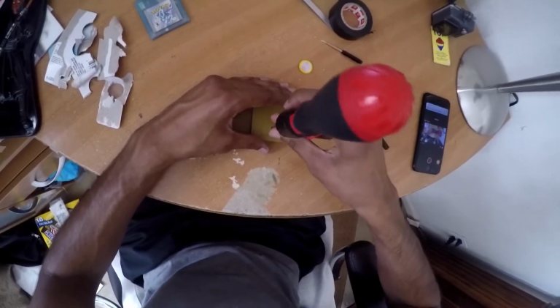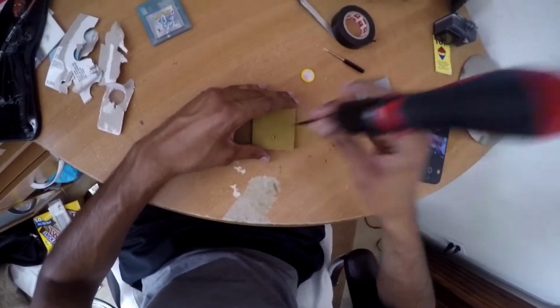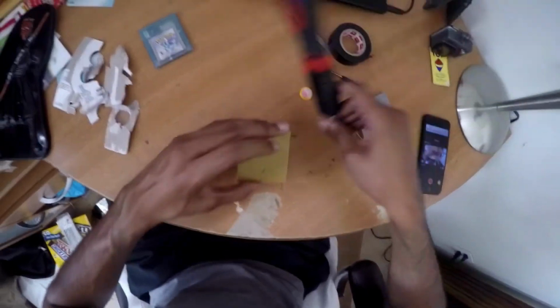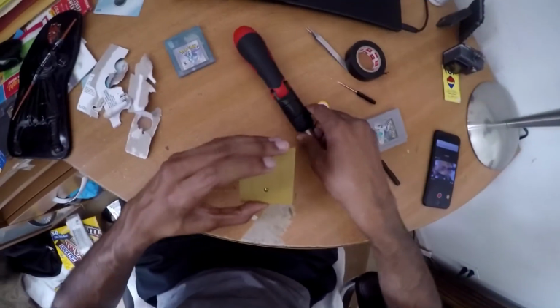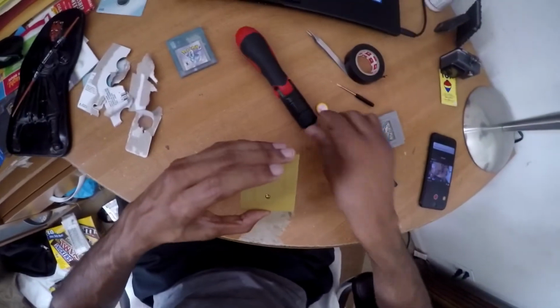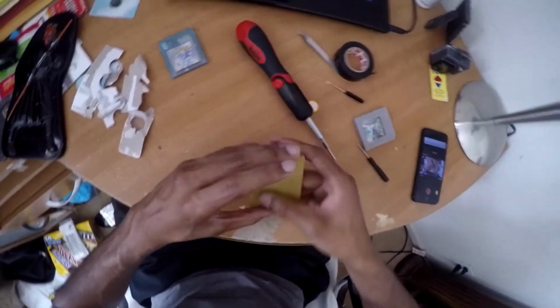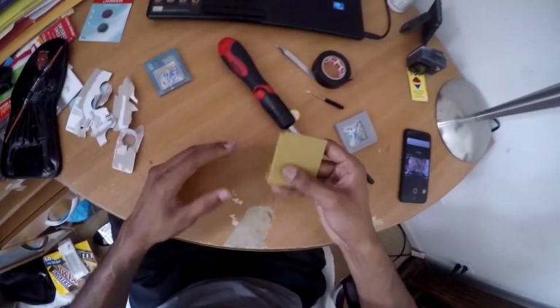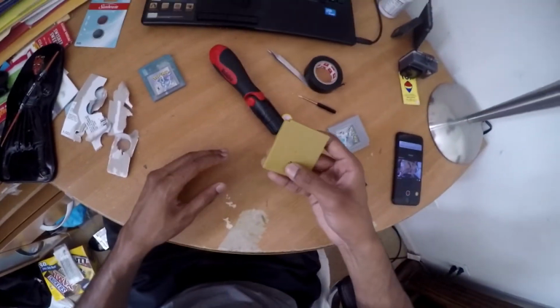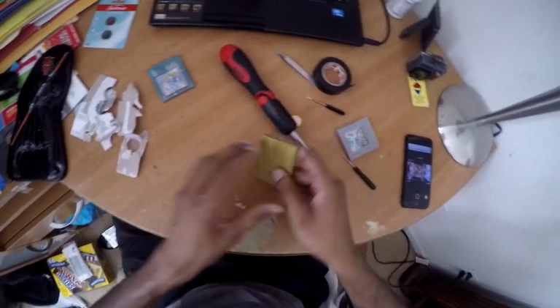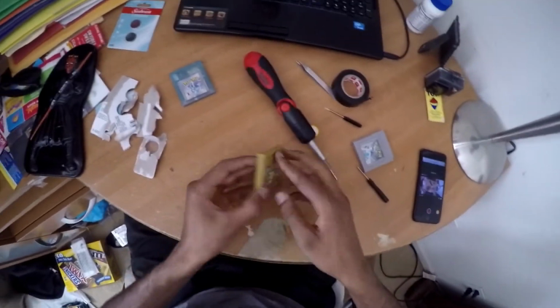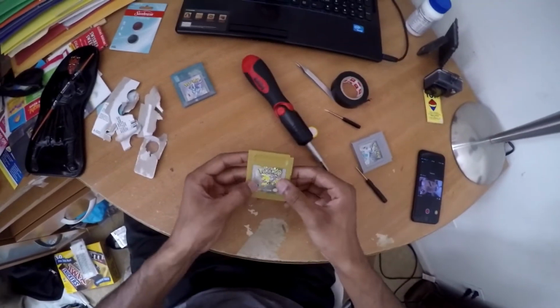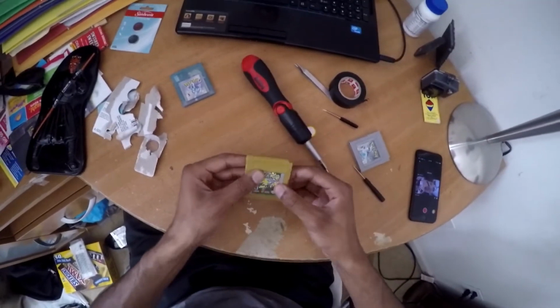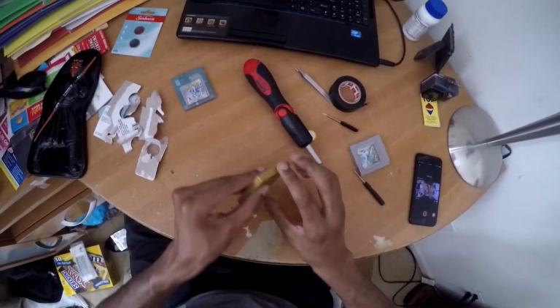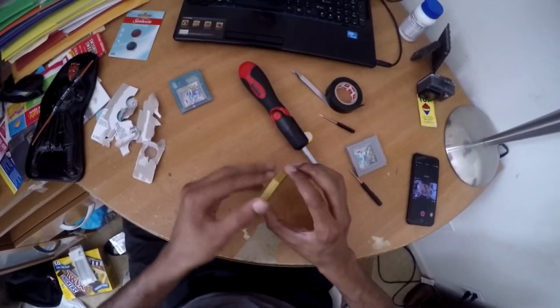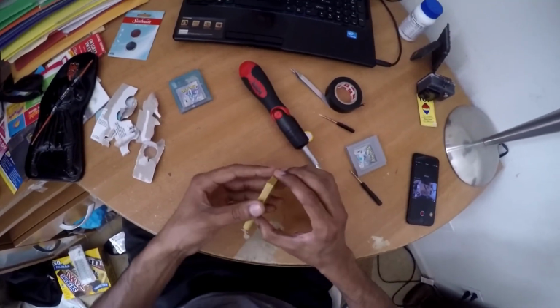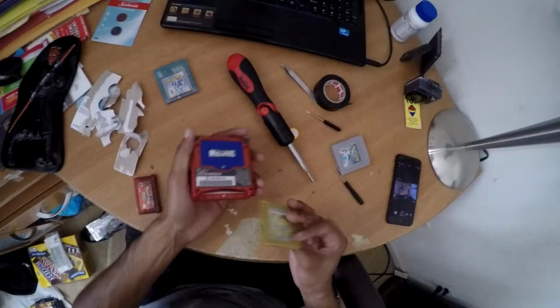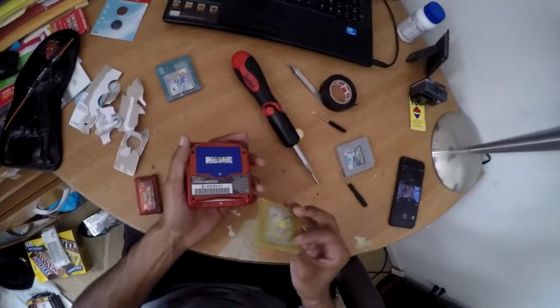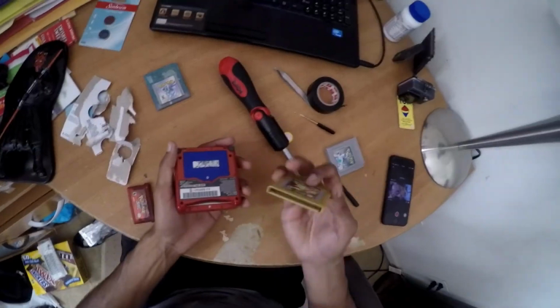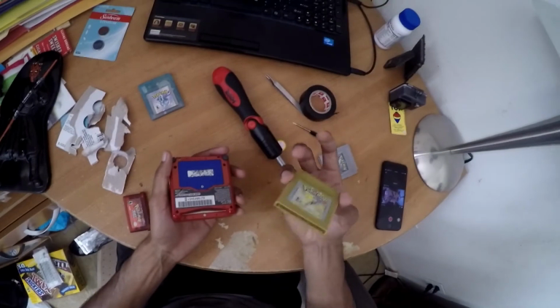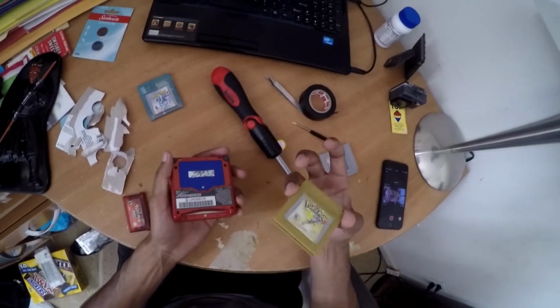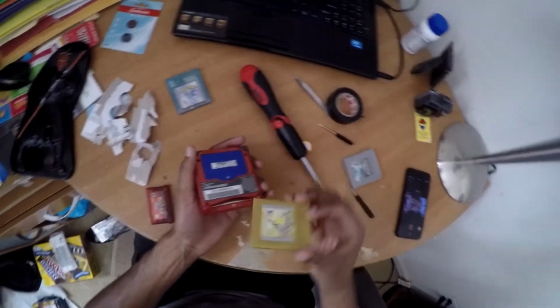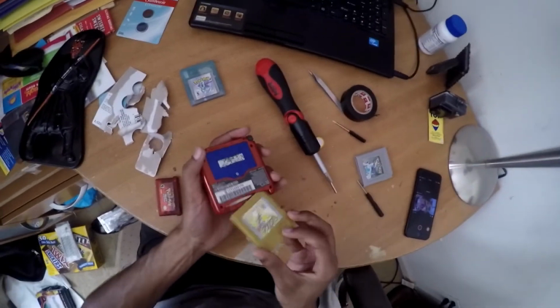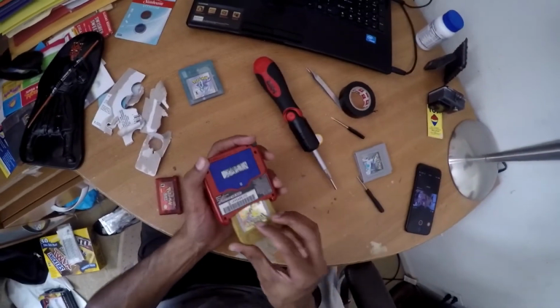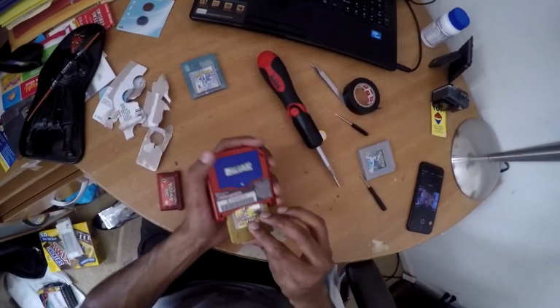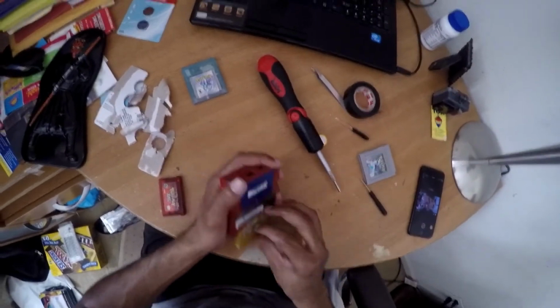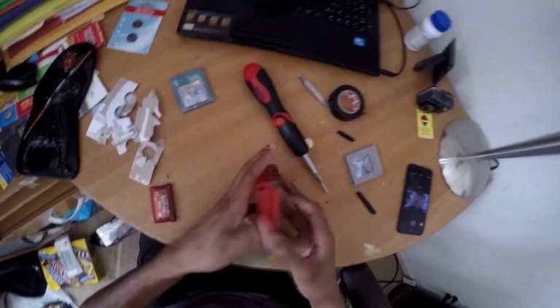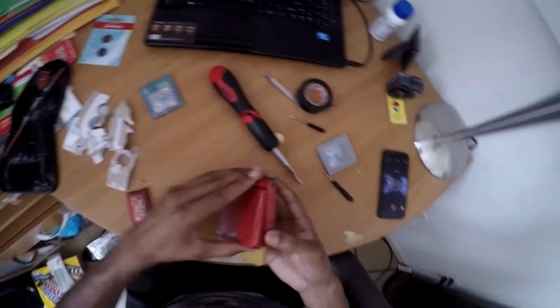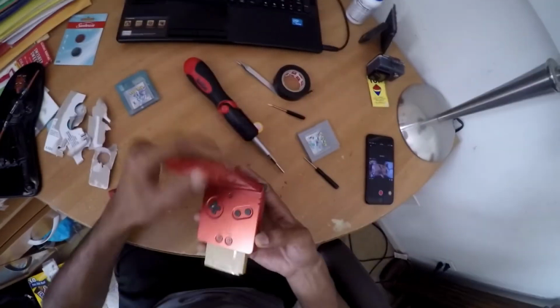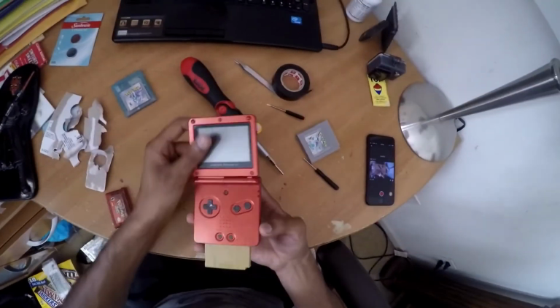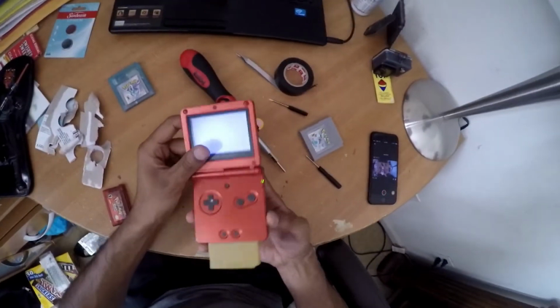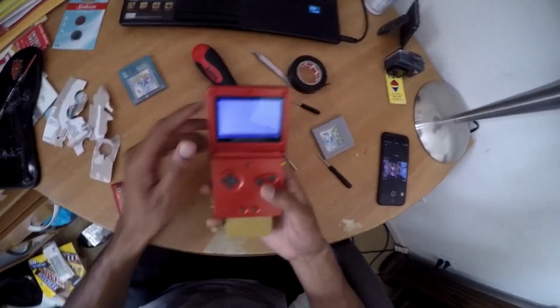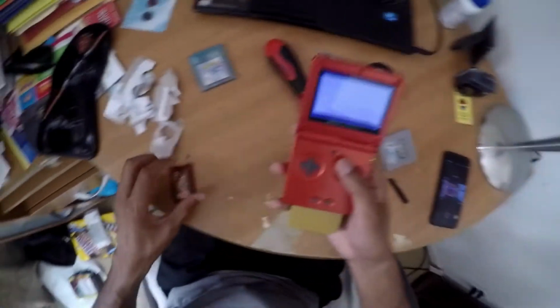Not too tight, nothing crazy — you just want to put it back on. So now I'm going to get the Game Boy out. Alright, so here's the cartridge, here's the Game Boy, and let's get it going.